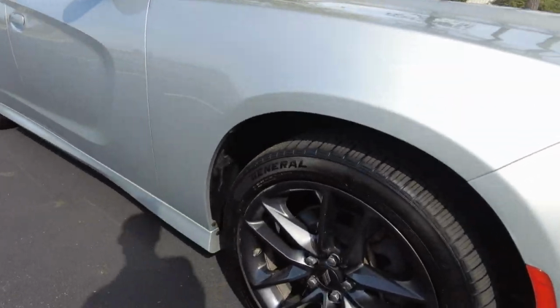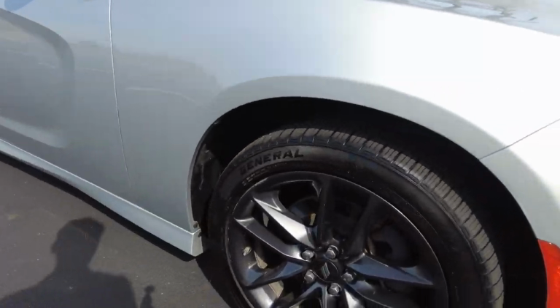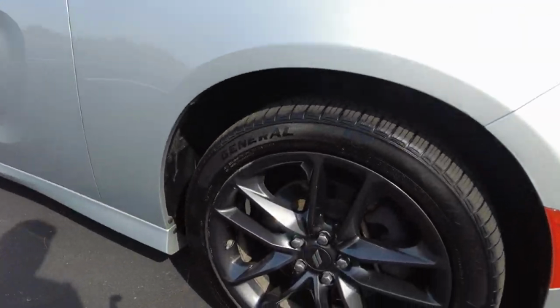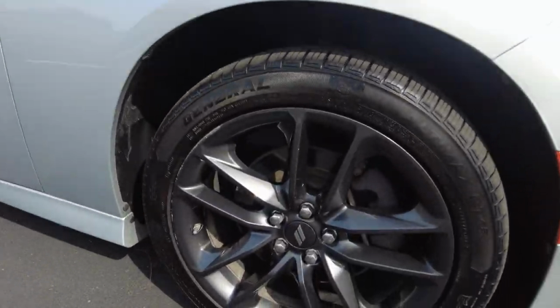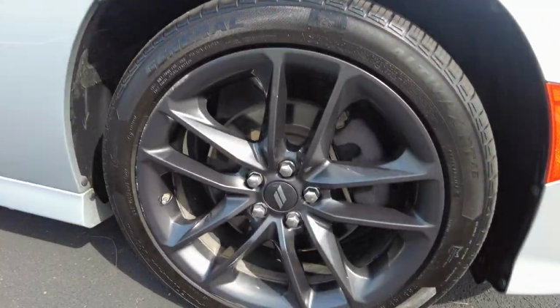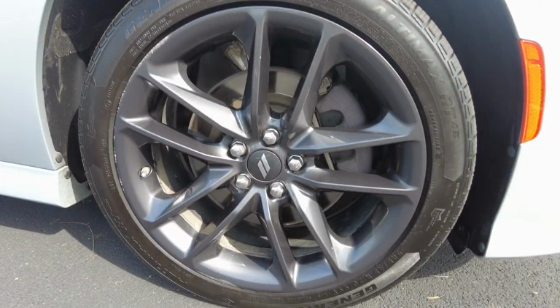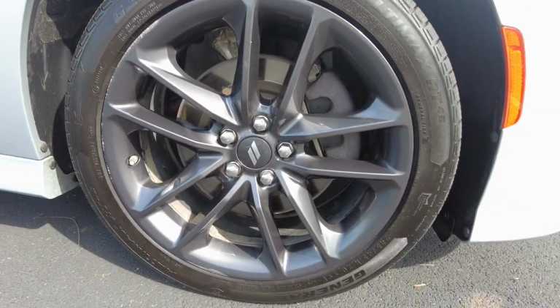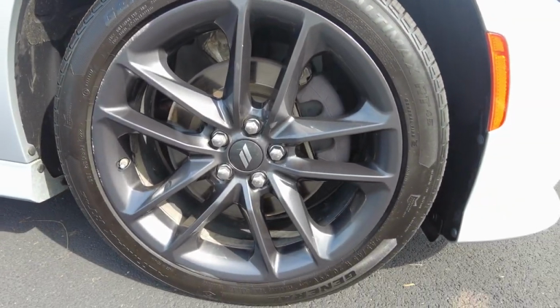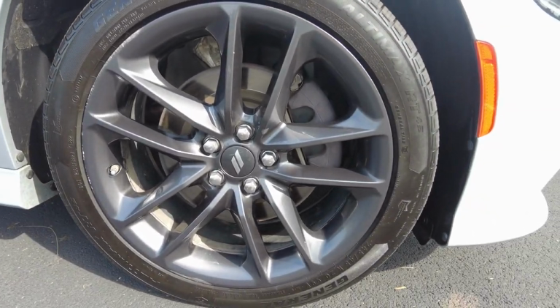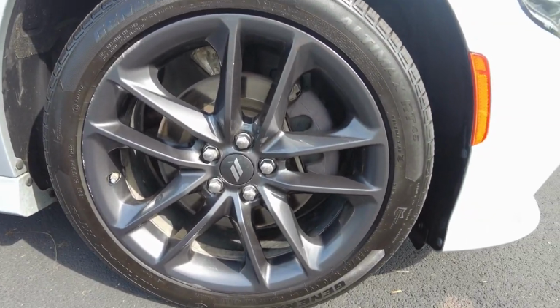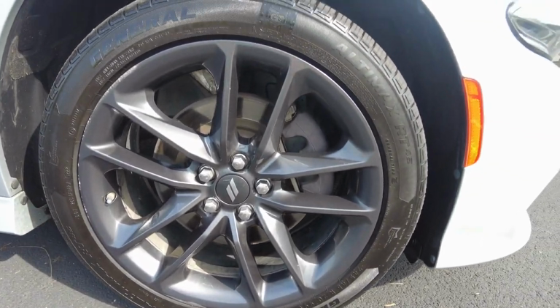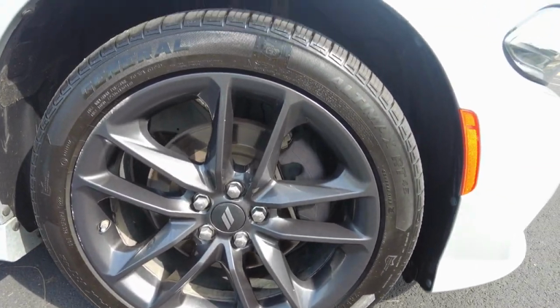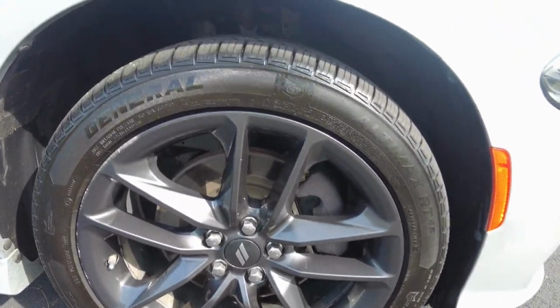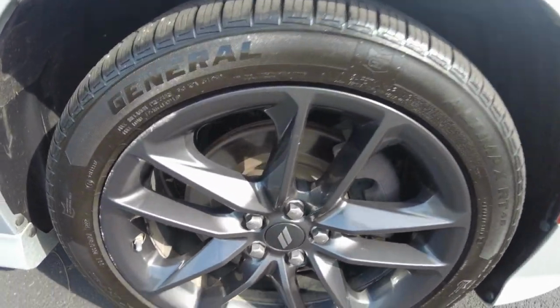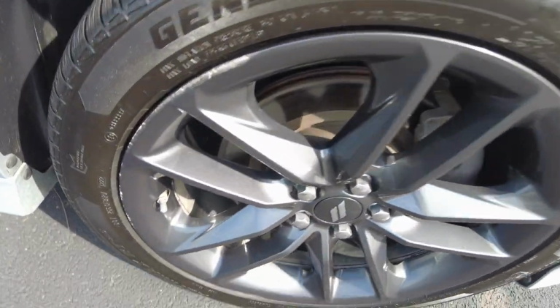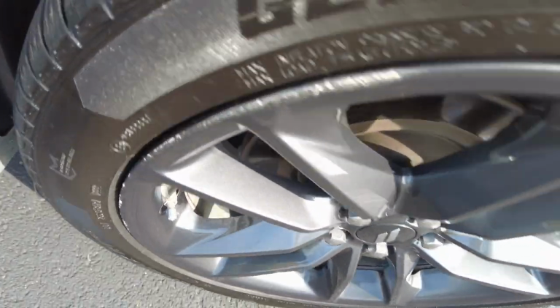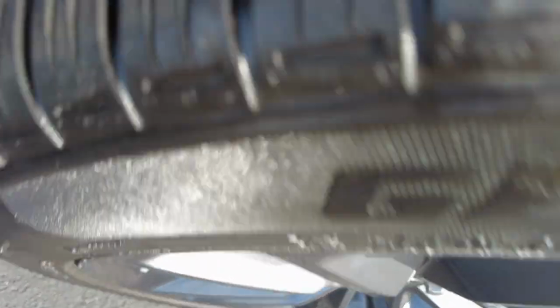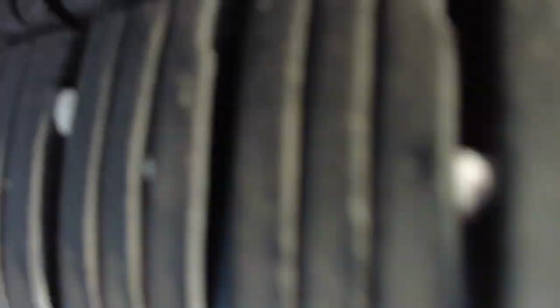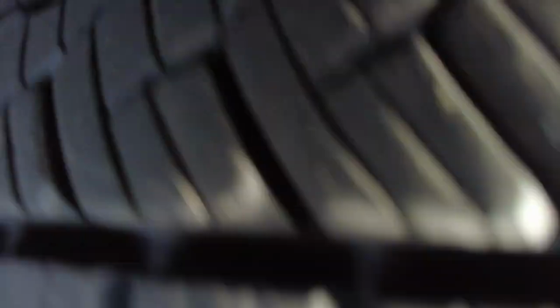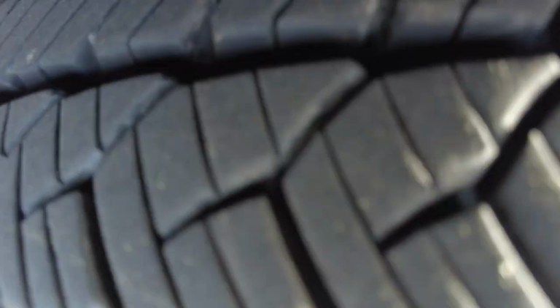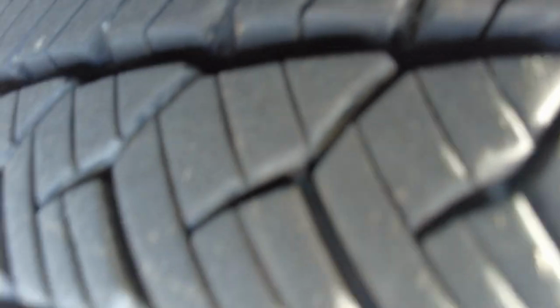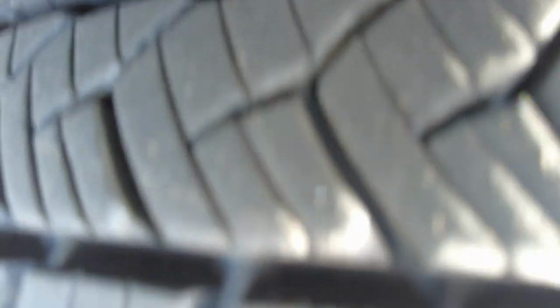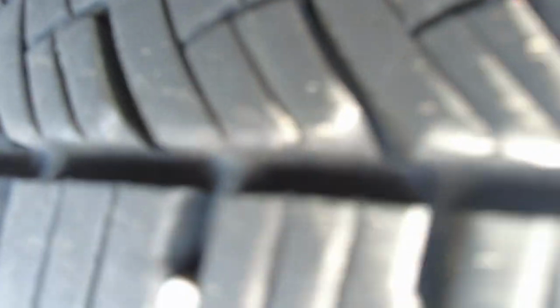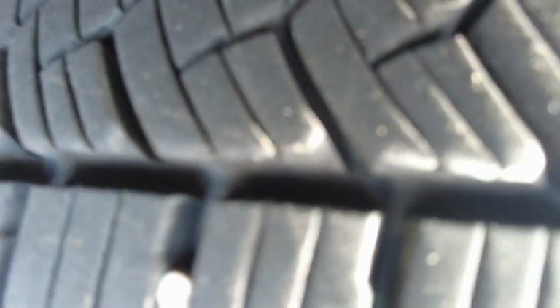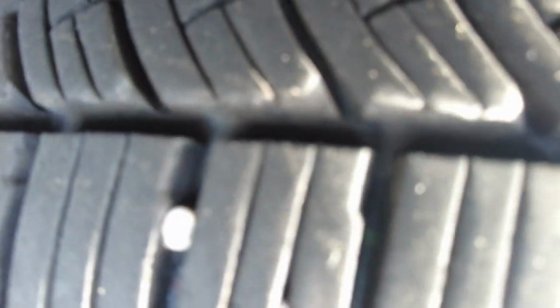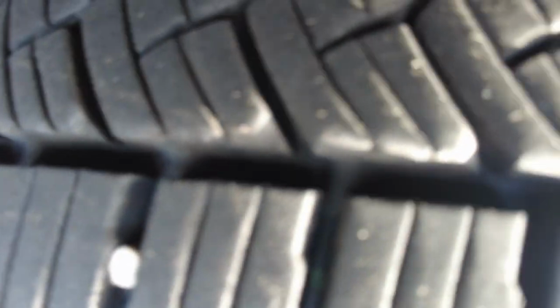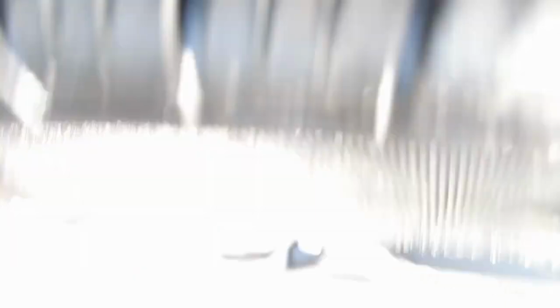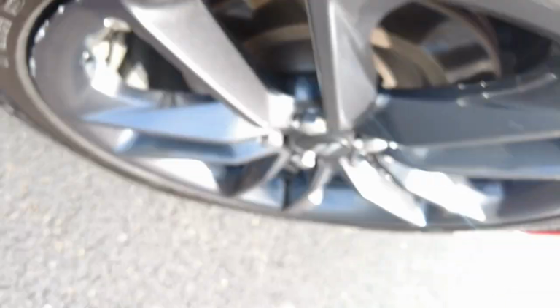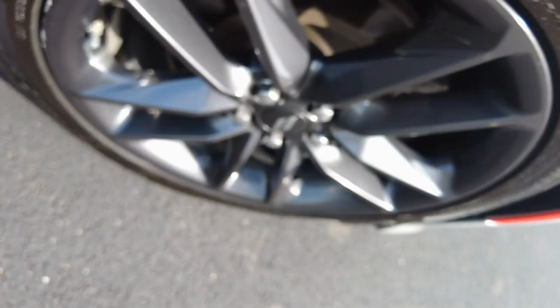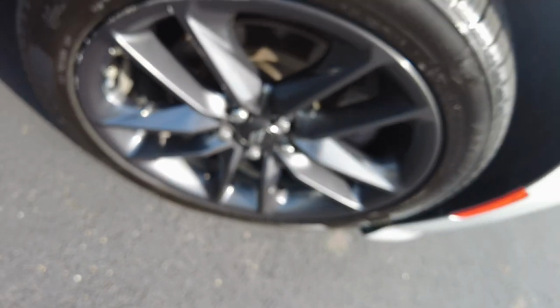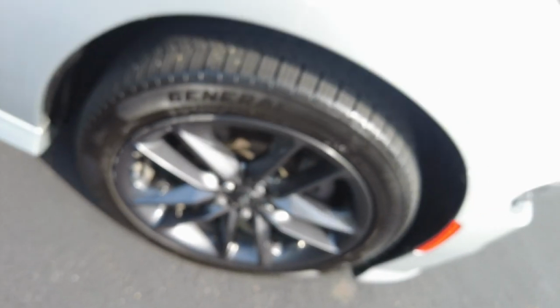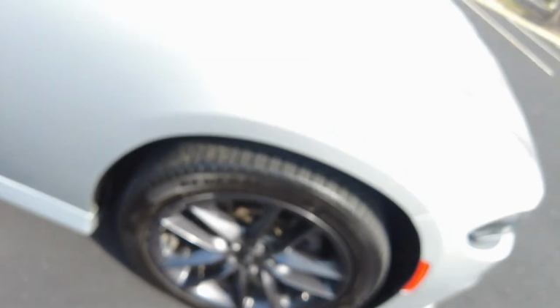Alloy wheels. Tires are in great shape — not an expense you're going to have anytime soon. Plenty of tread there.